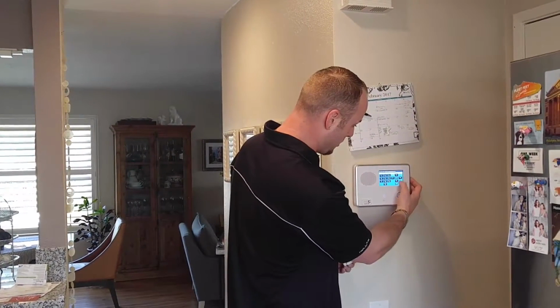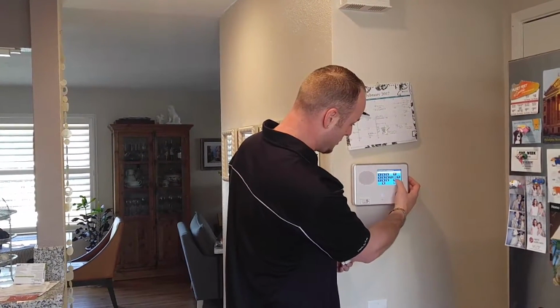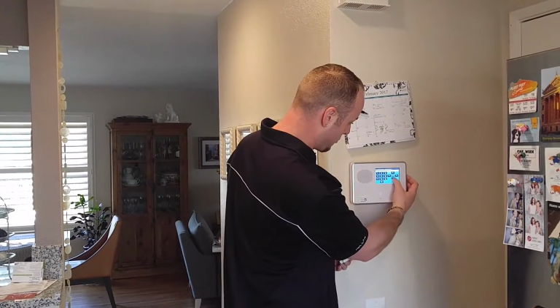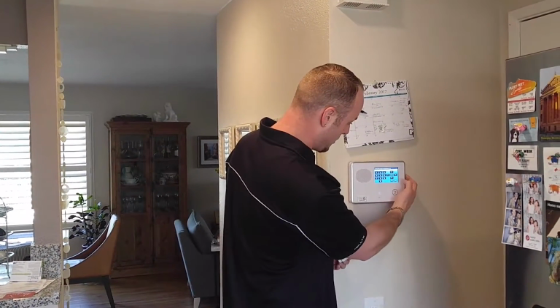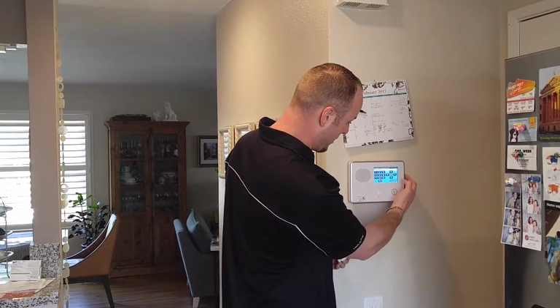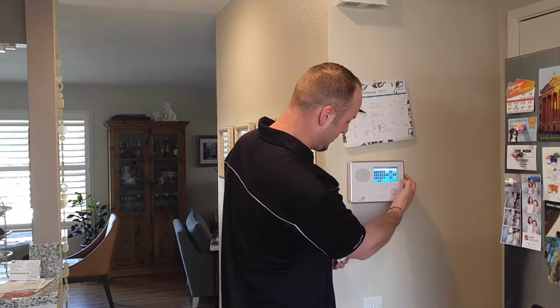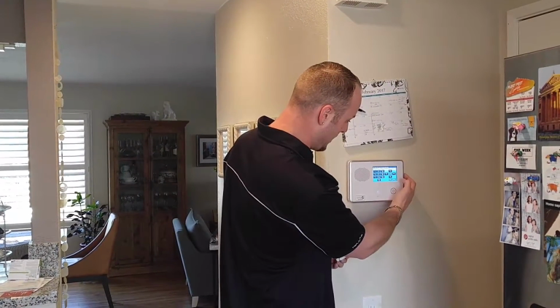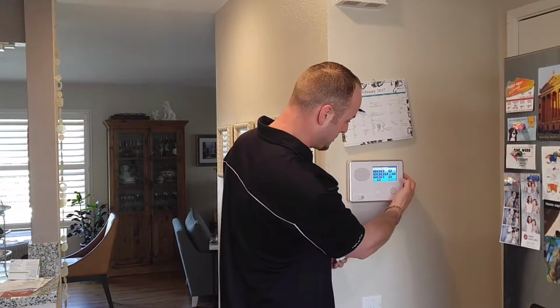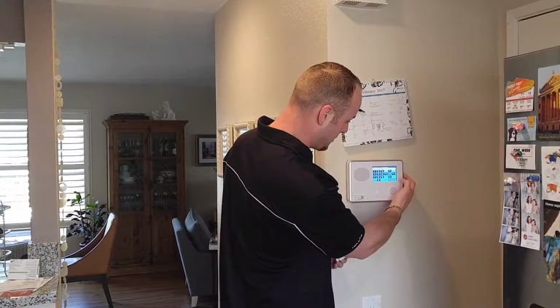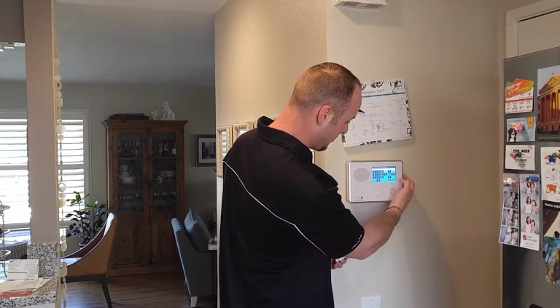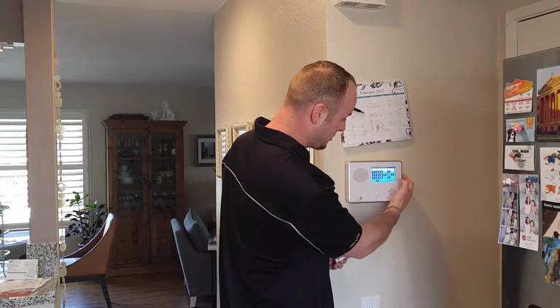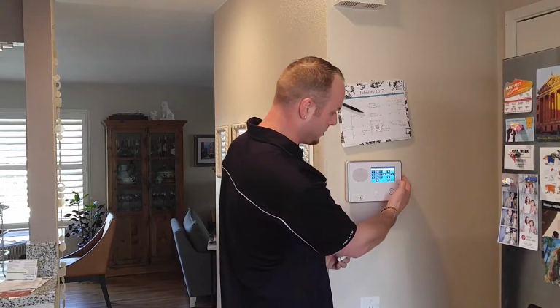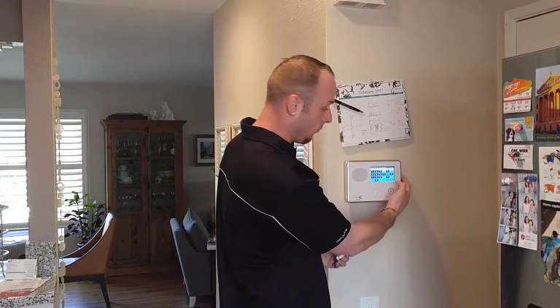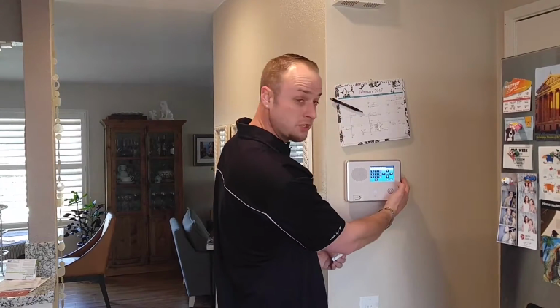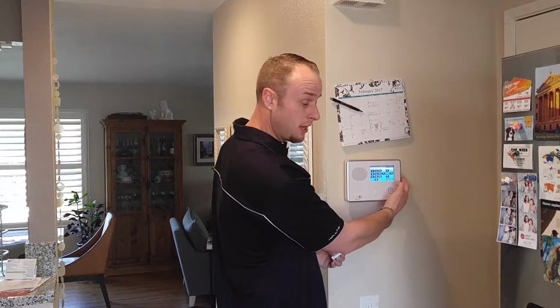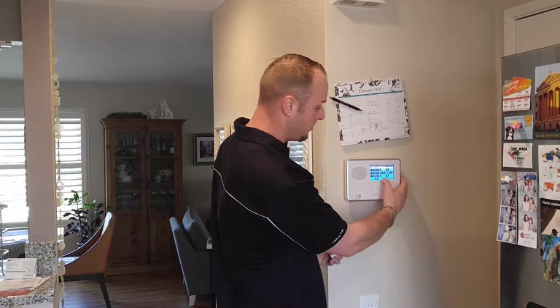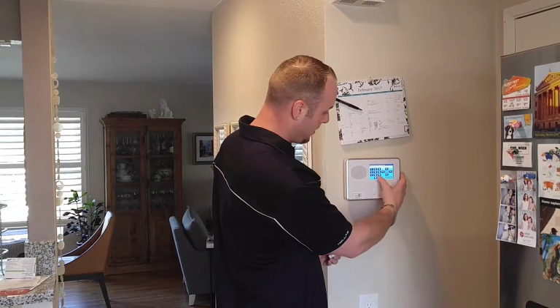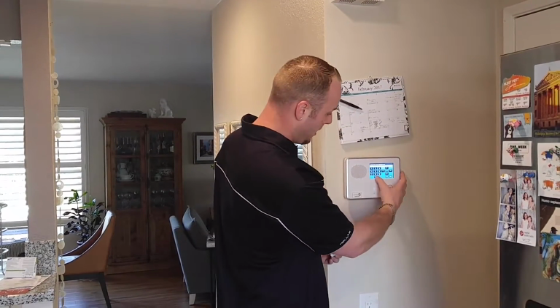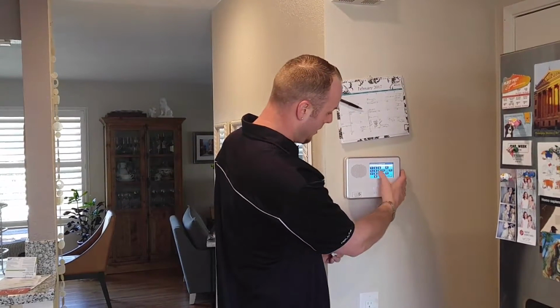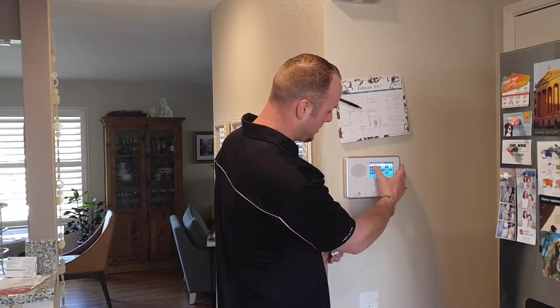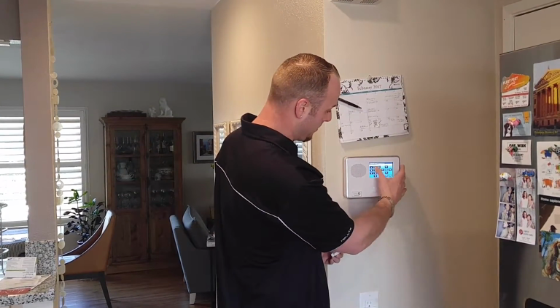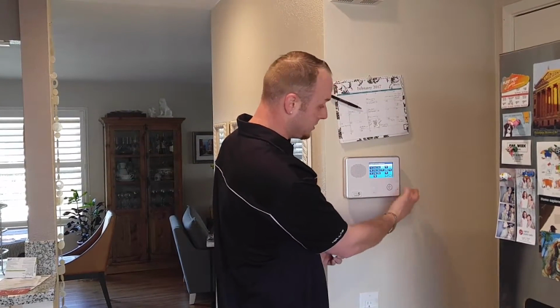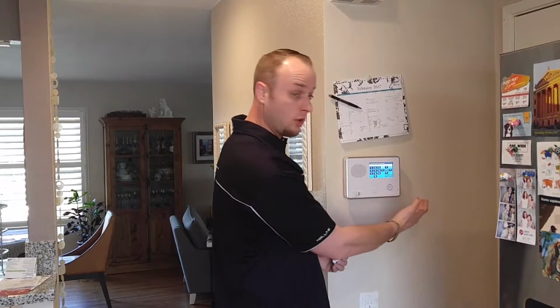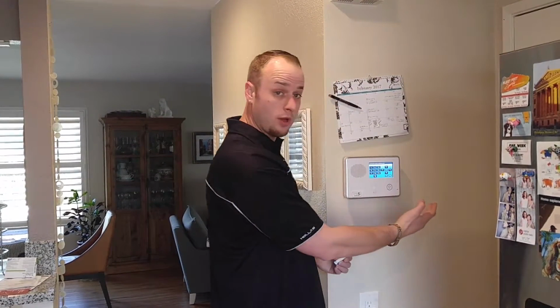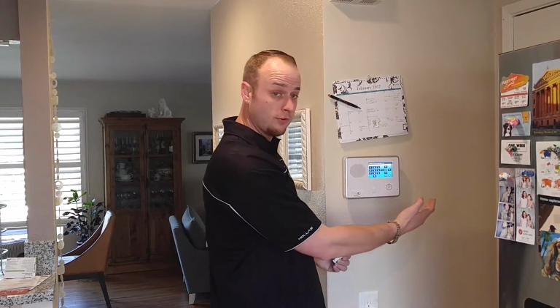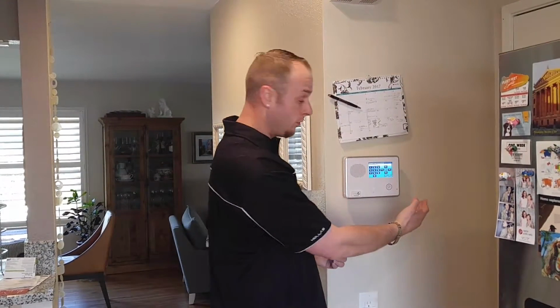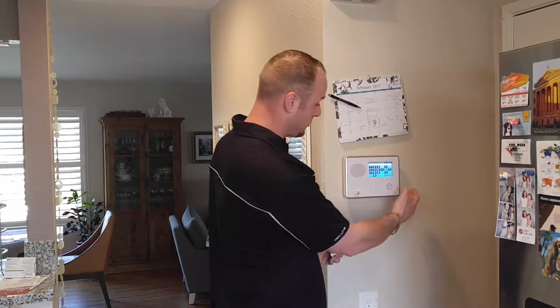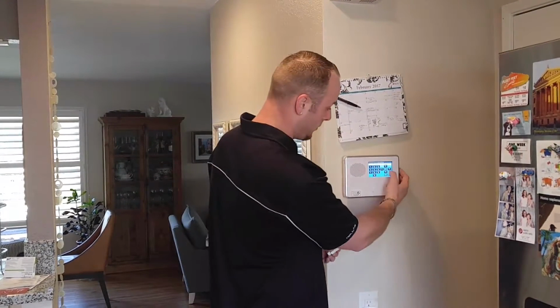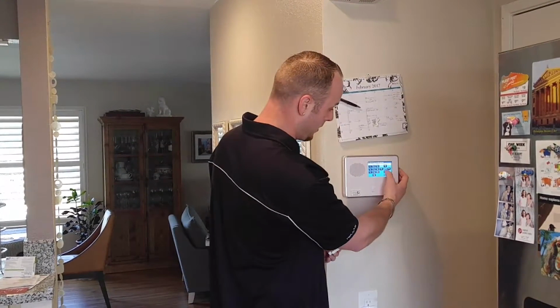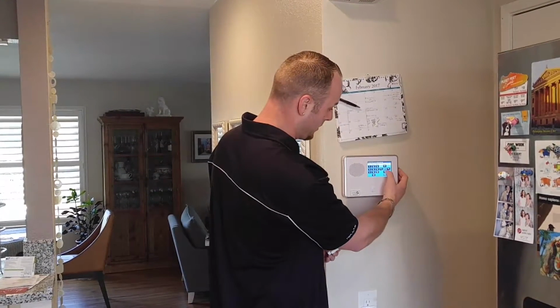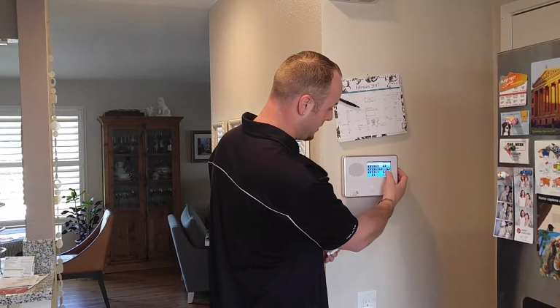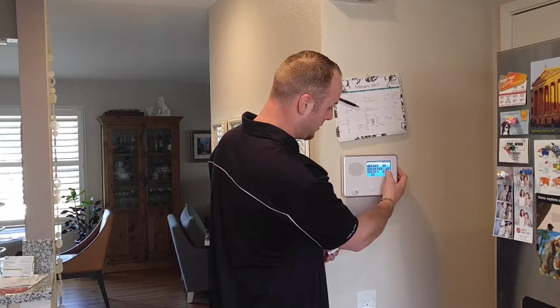We're going to scroll down to the next setting, which is voice chime. I like to make it 01 for voice only — I don't like the ding dong.